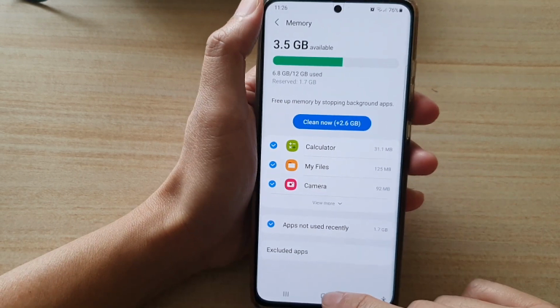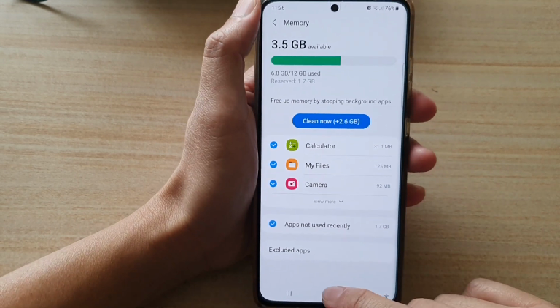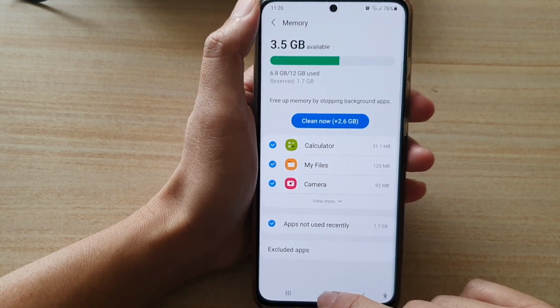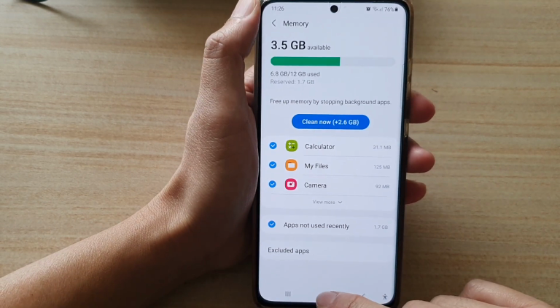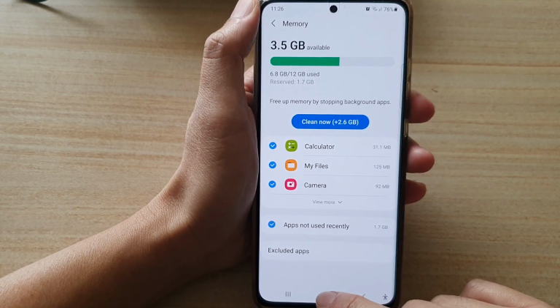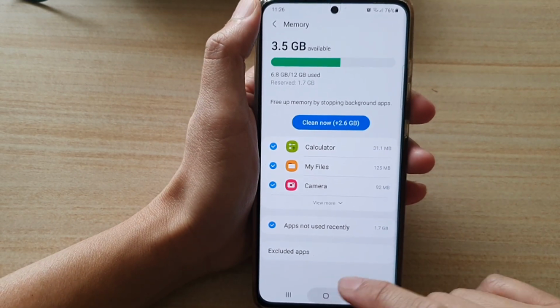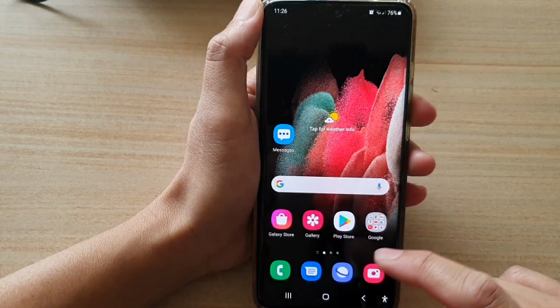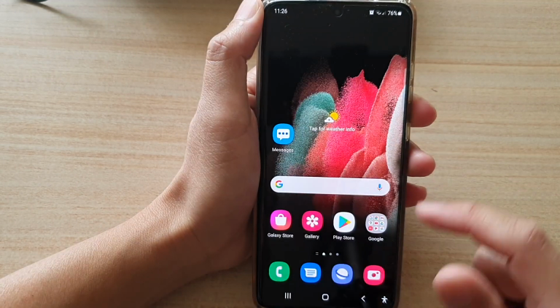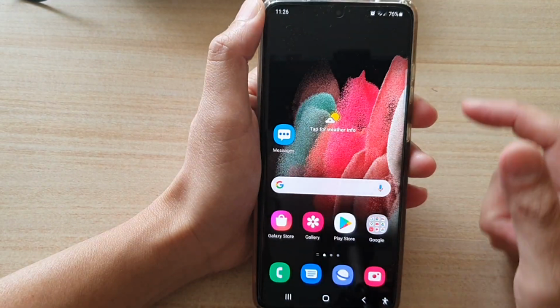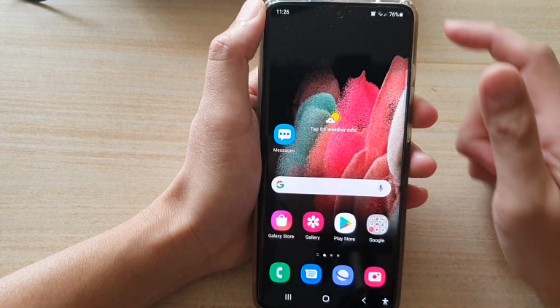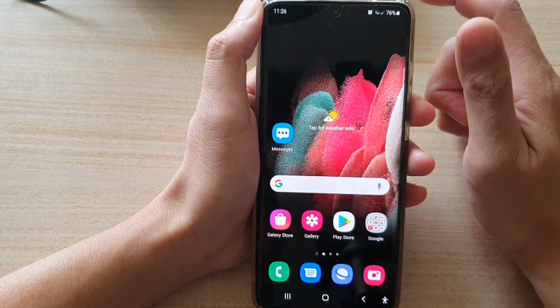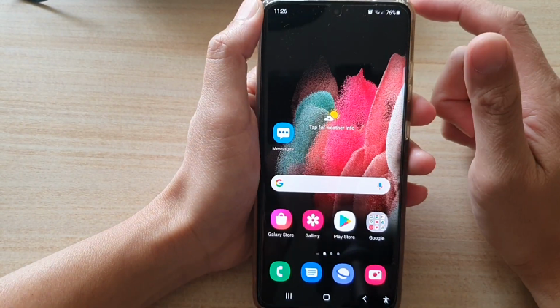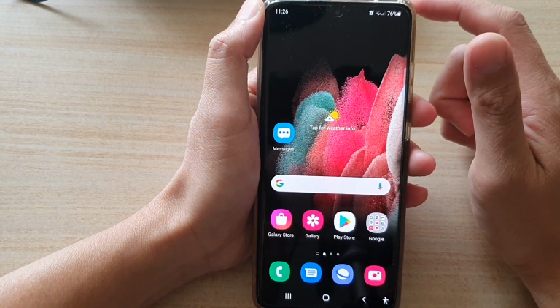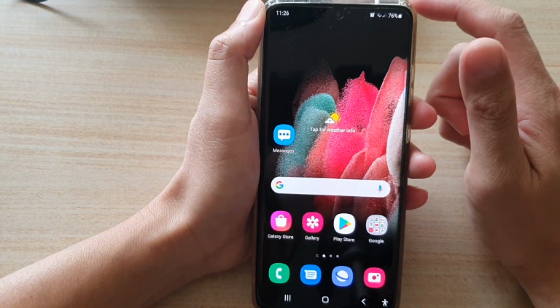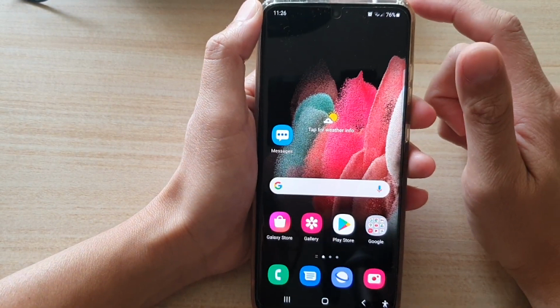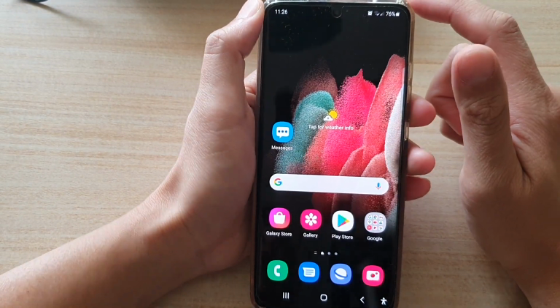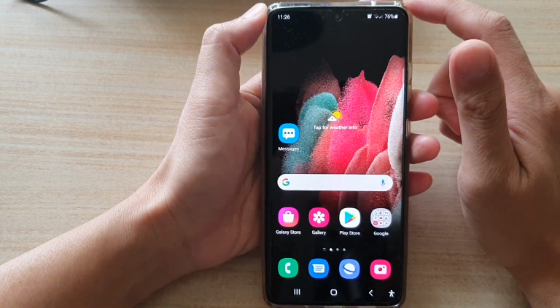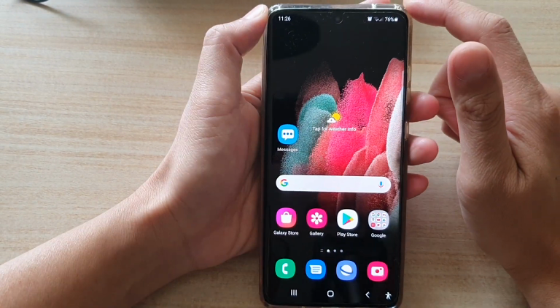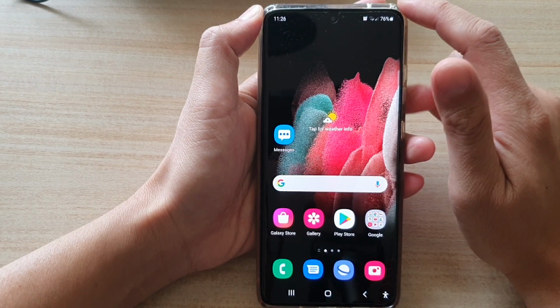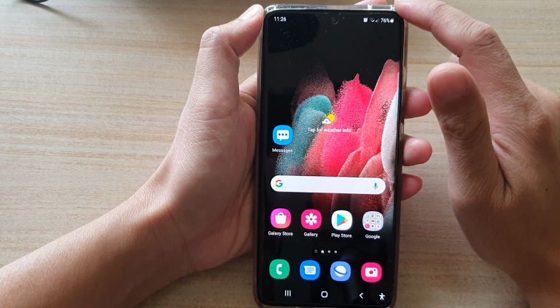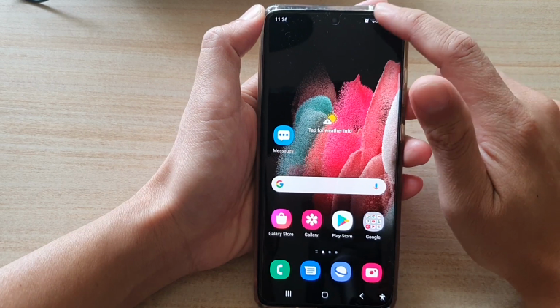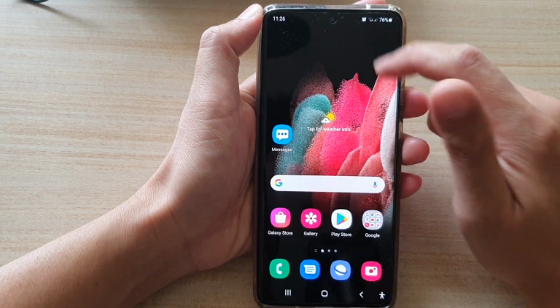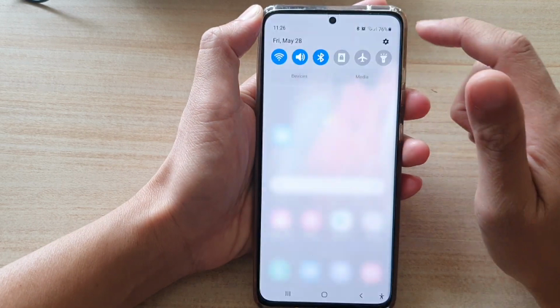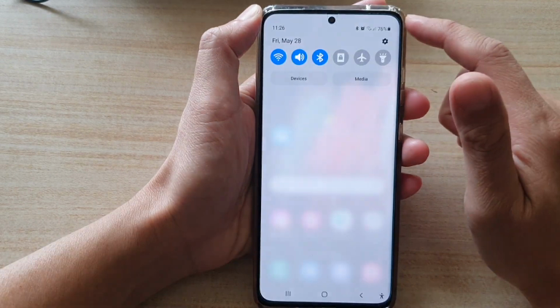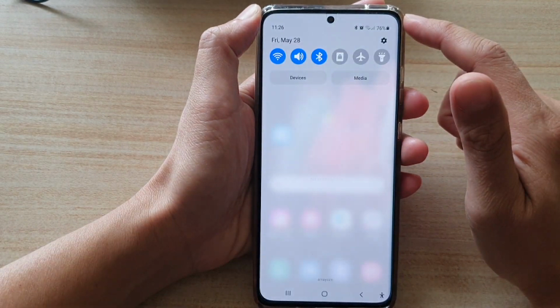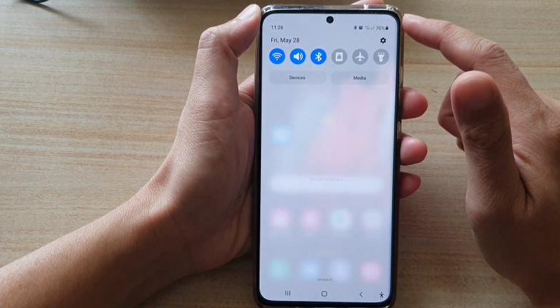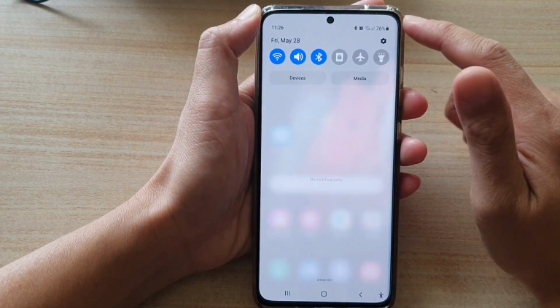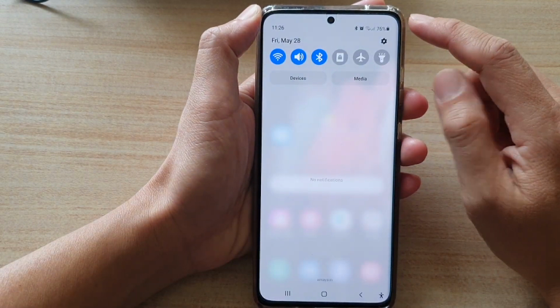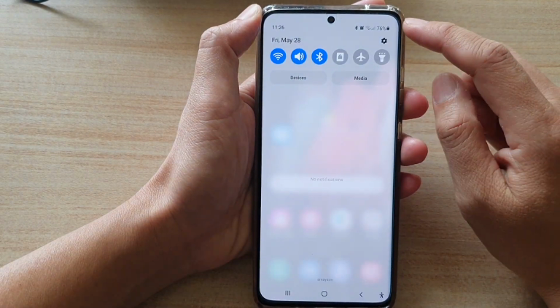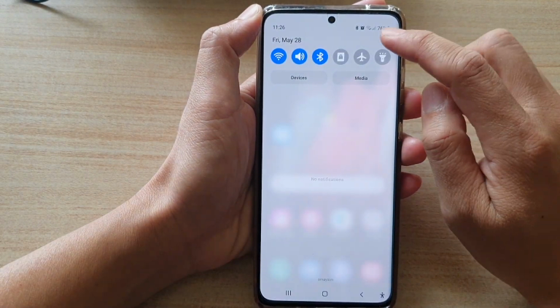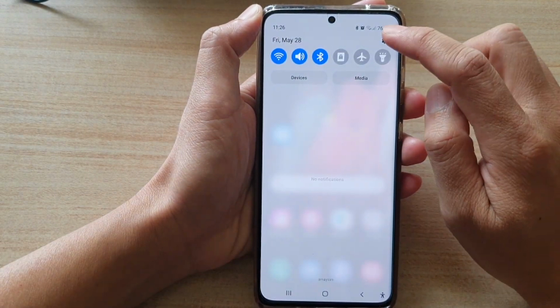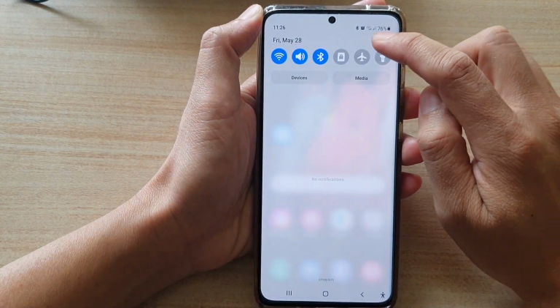First, tap on the home key to go back to your home screen. Then swipe down at the top and tap on the settings button.